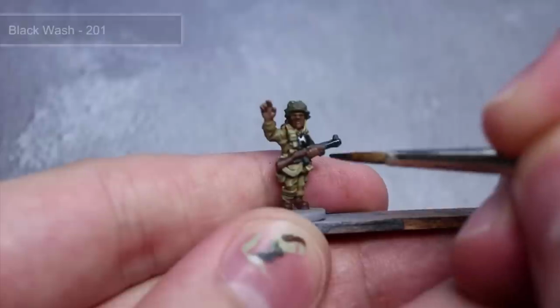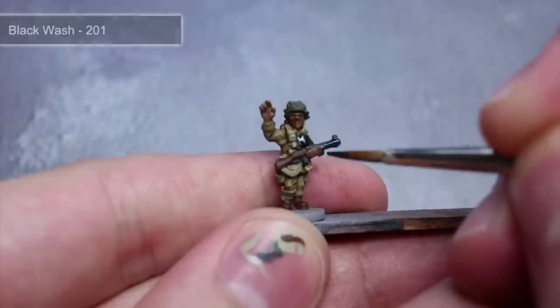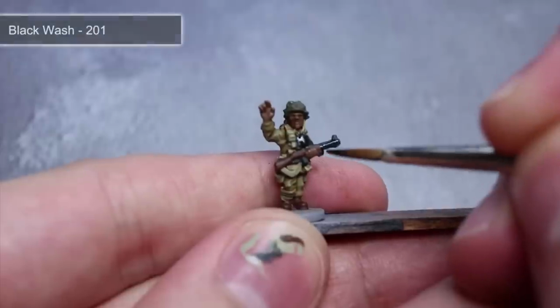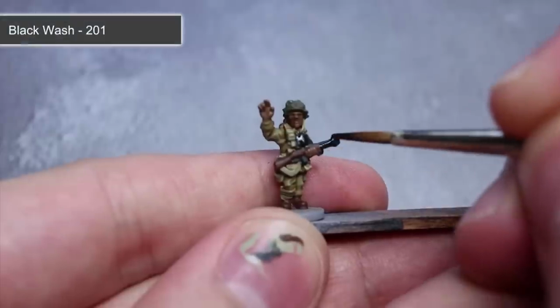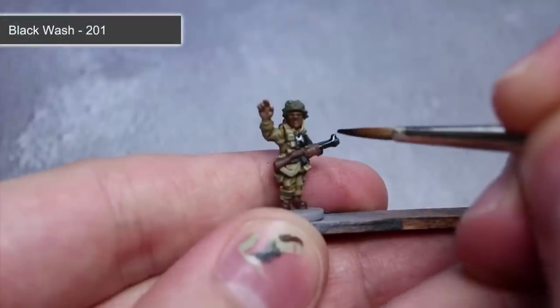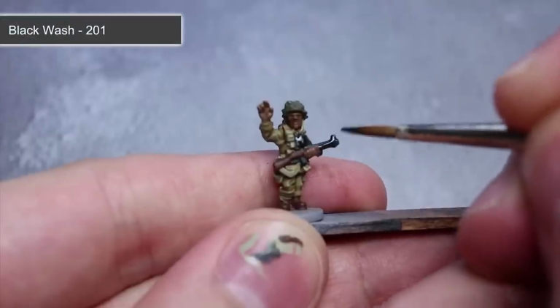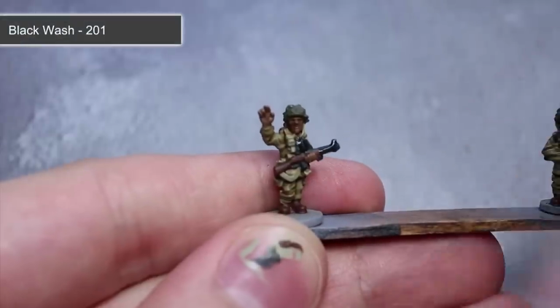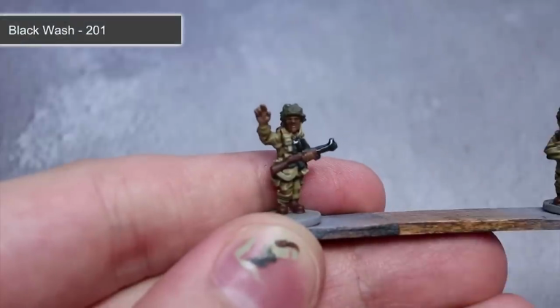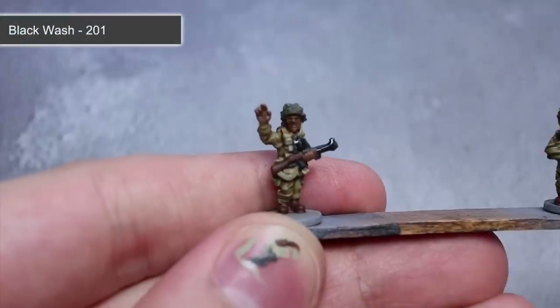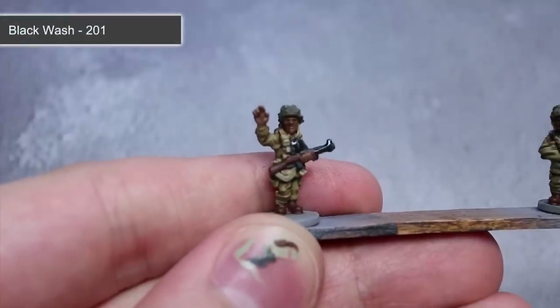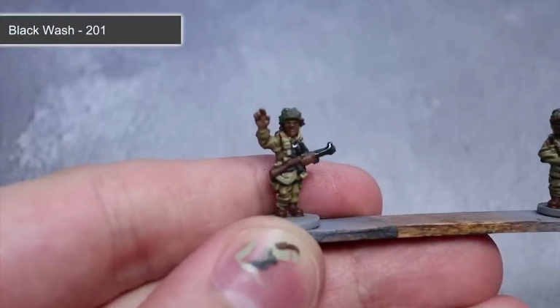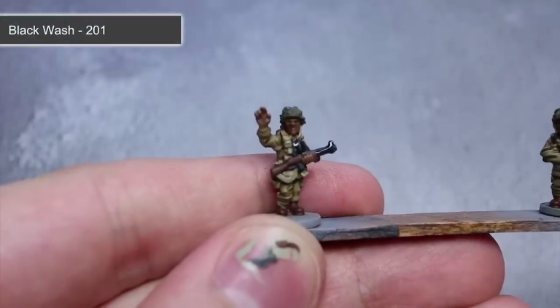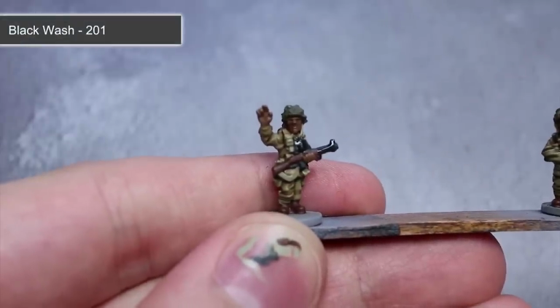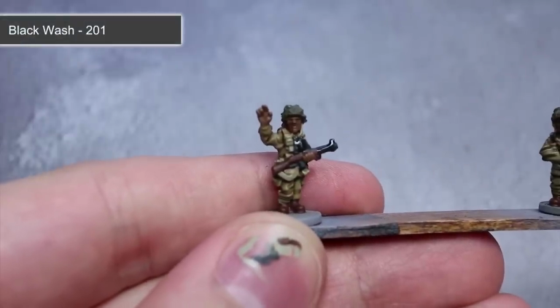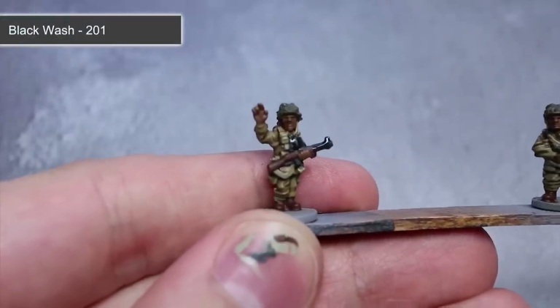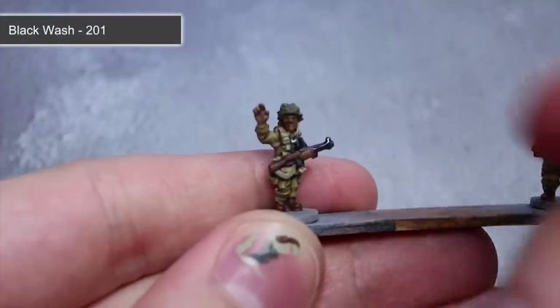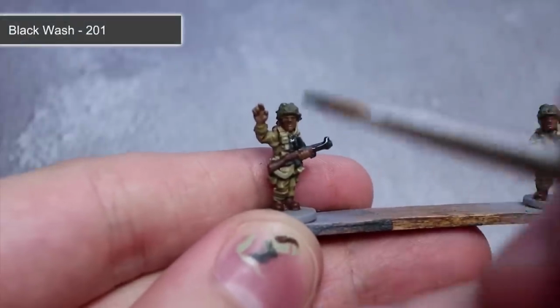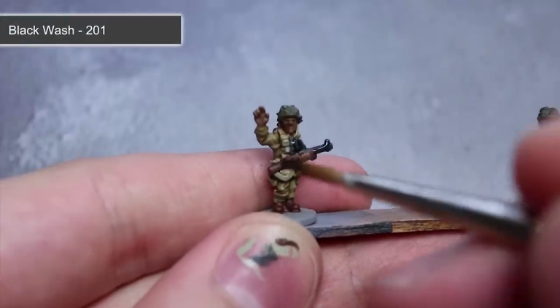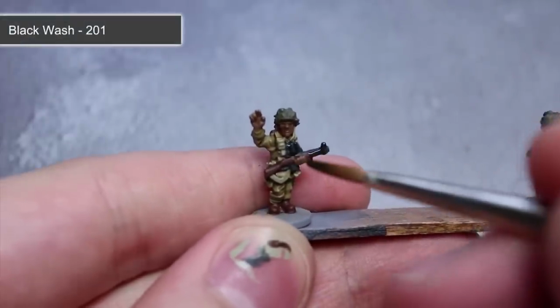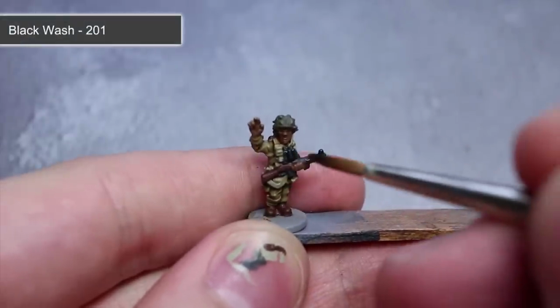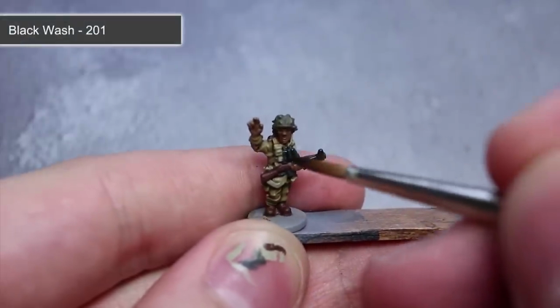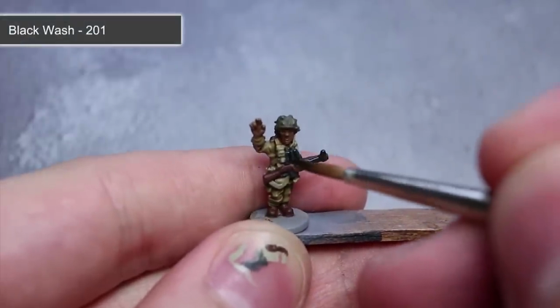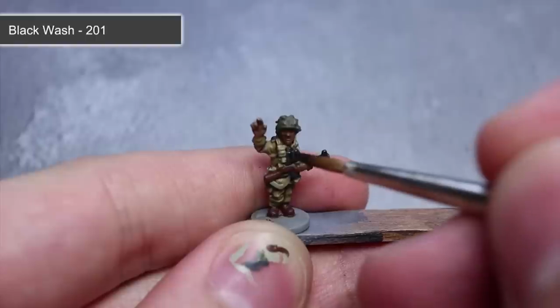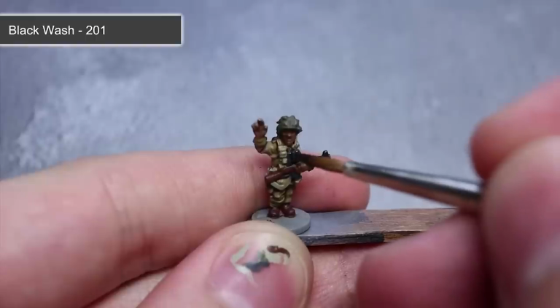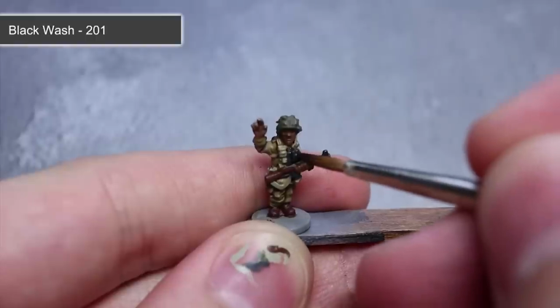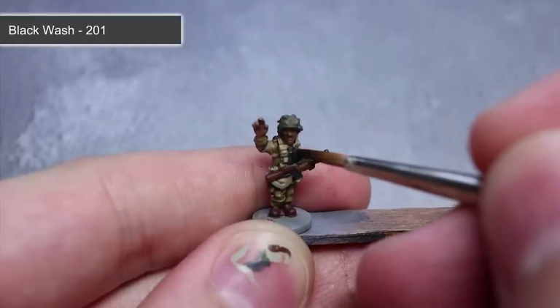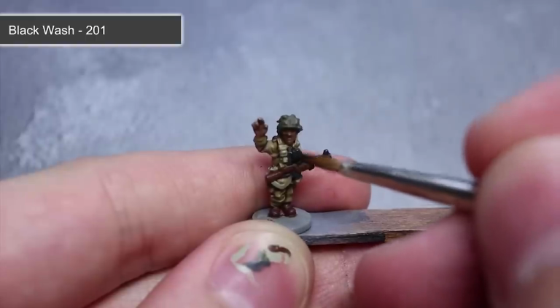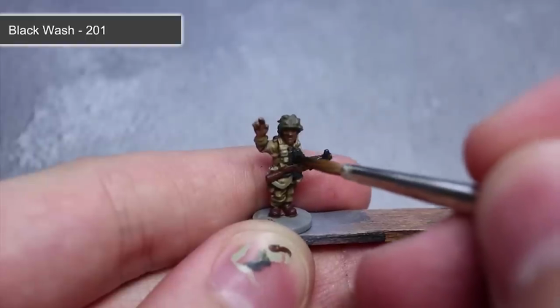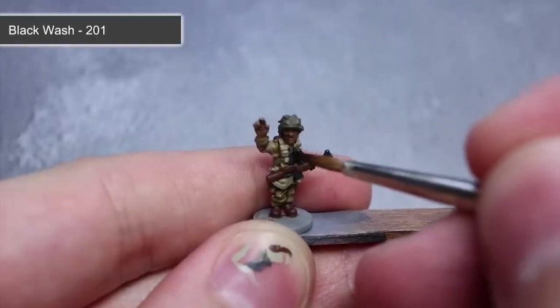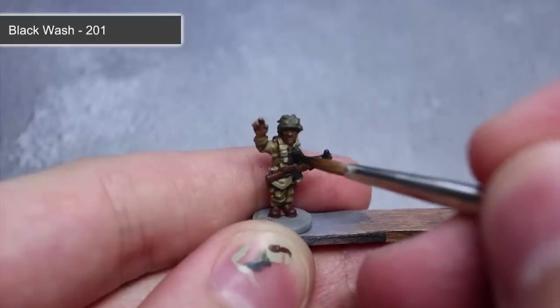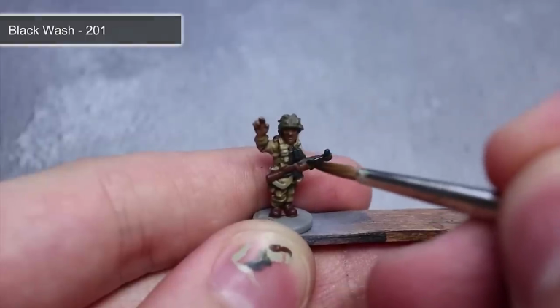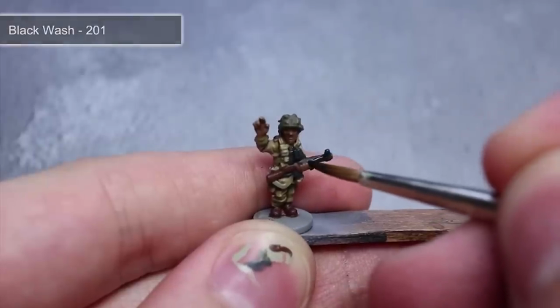The next wash to apply is black wash thinned in the same manner as before. This time we'll be applying it over the German grey that we painted onto the weapons.